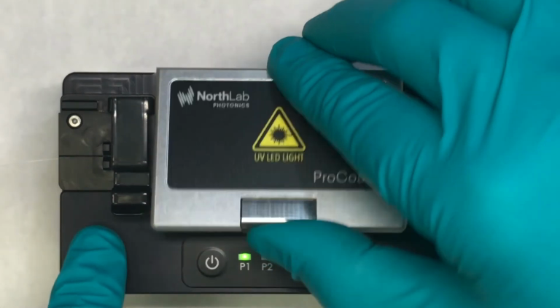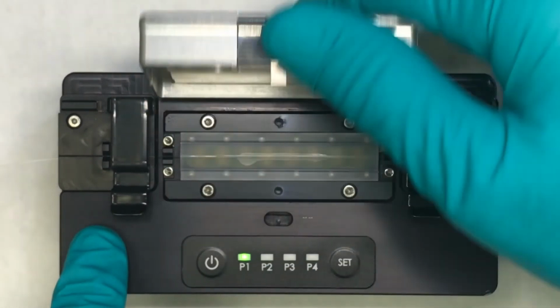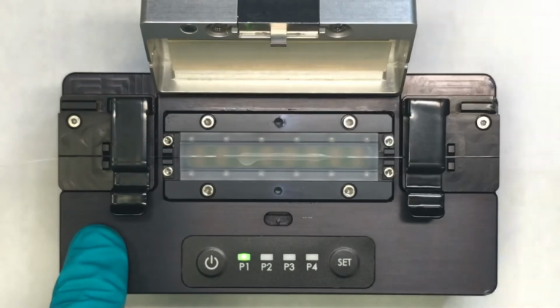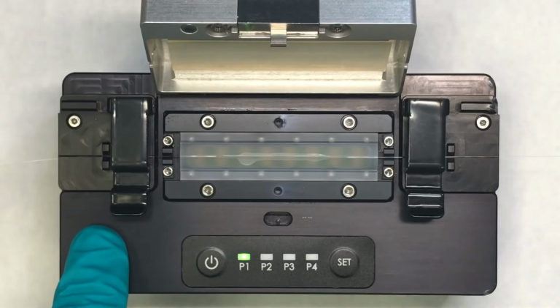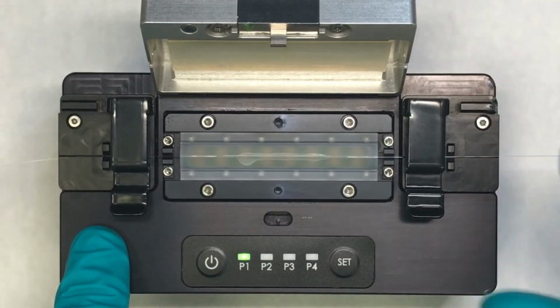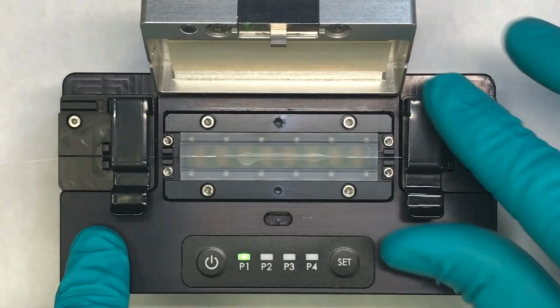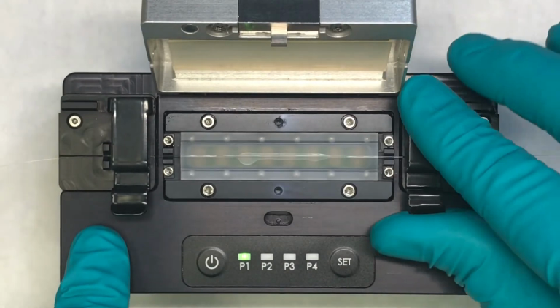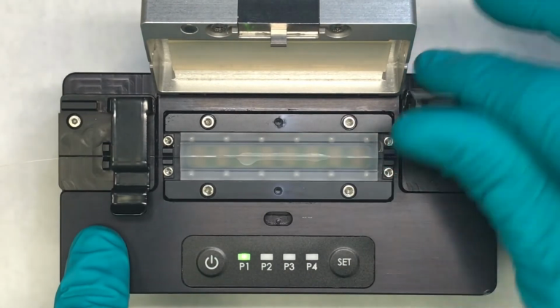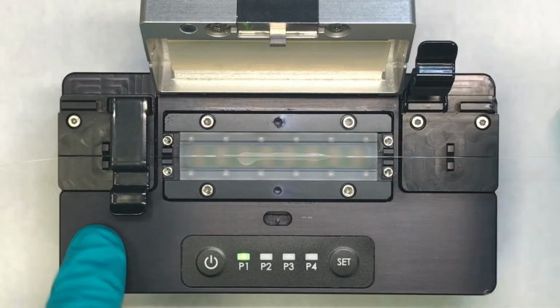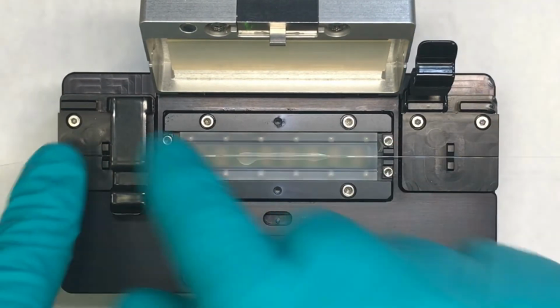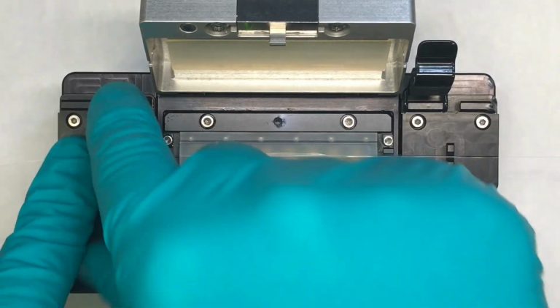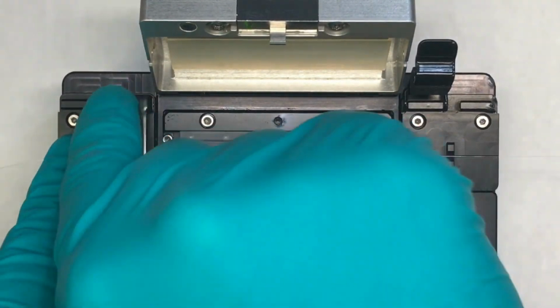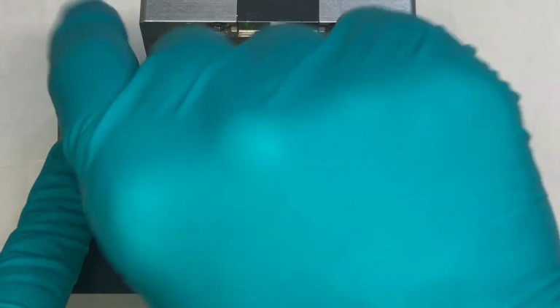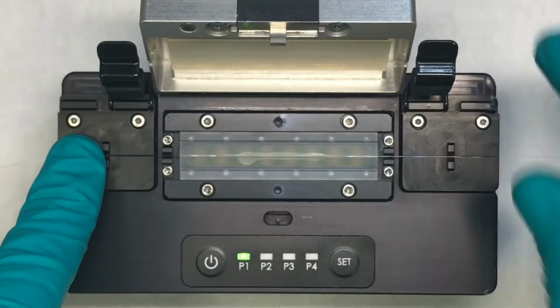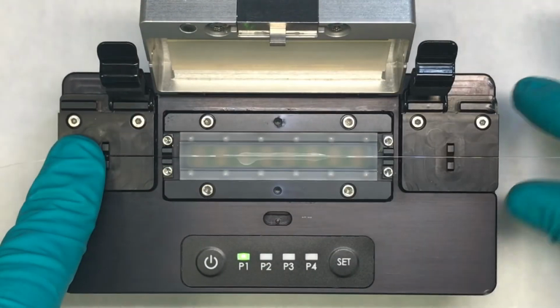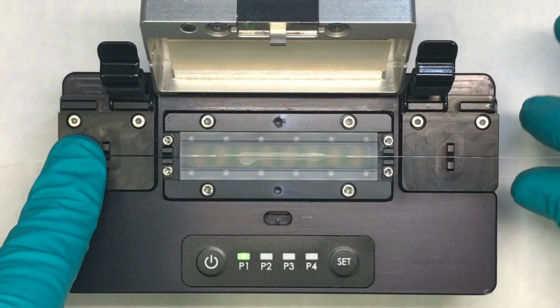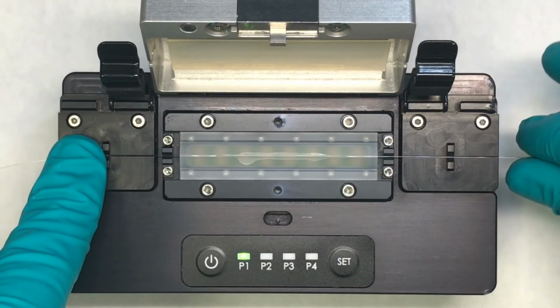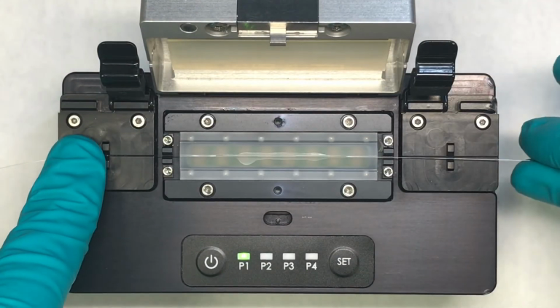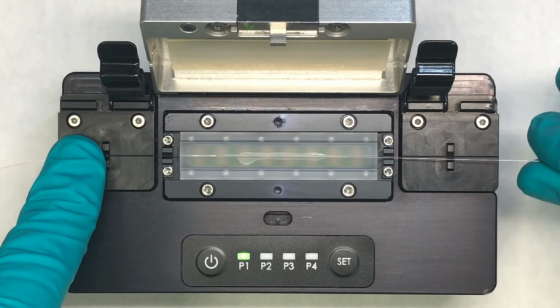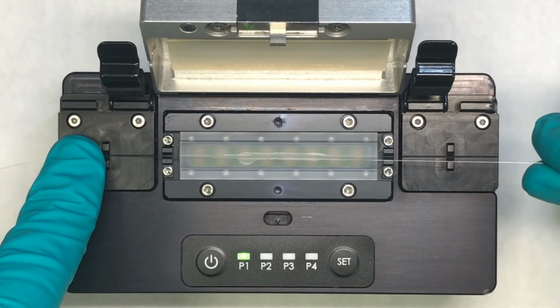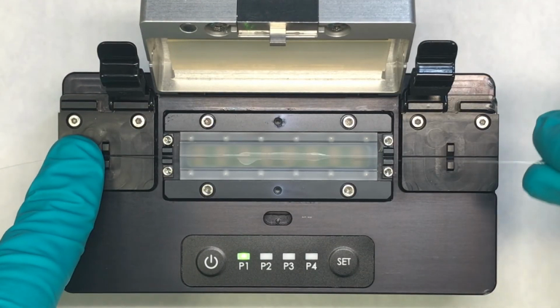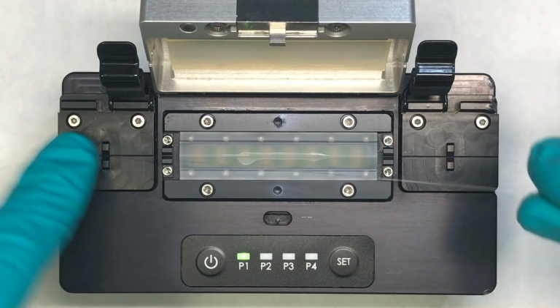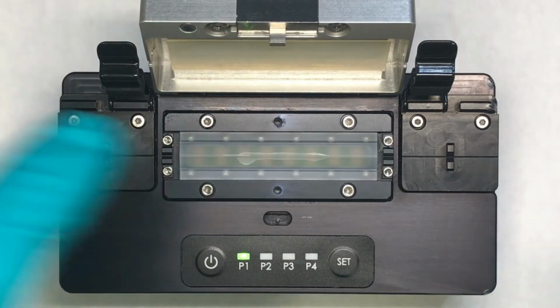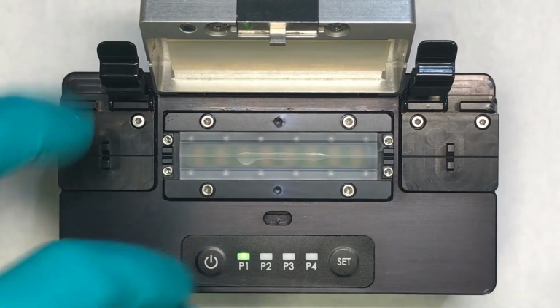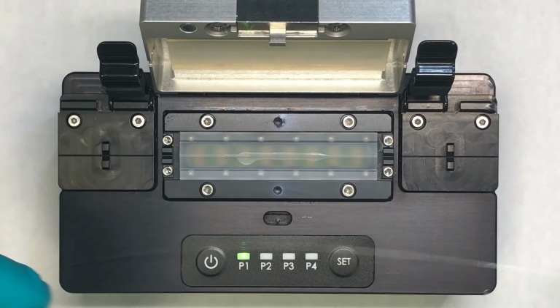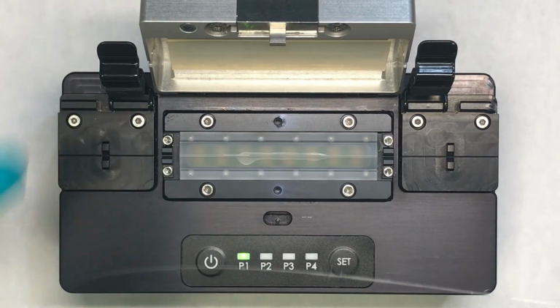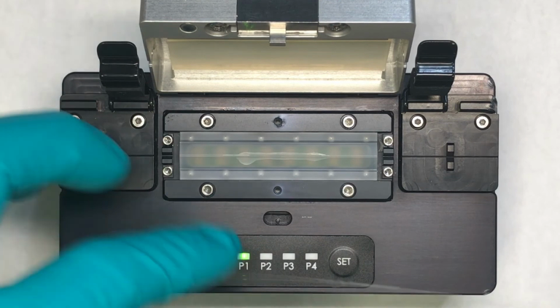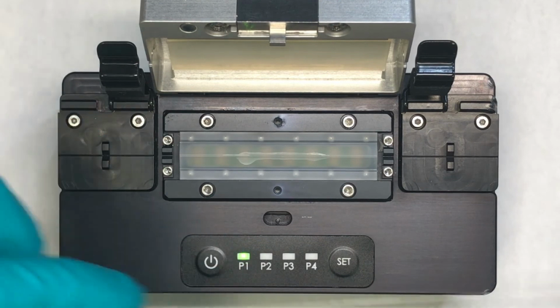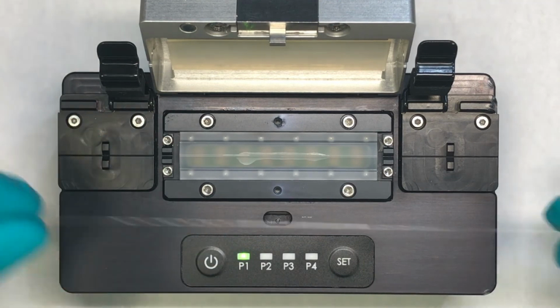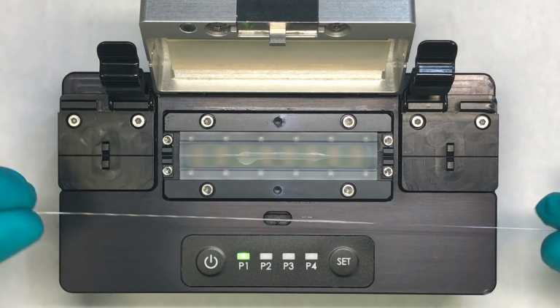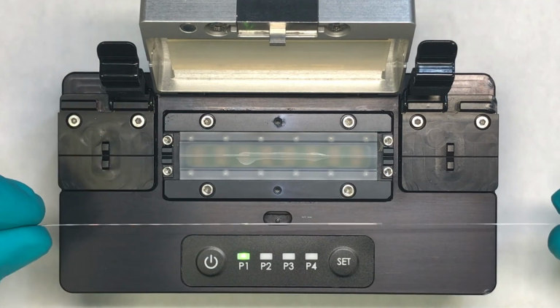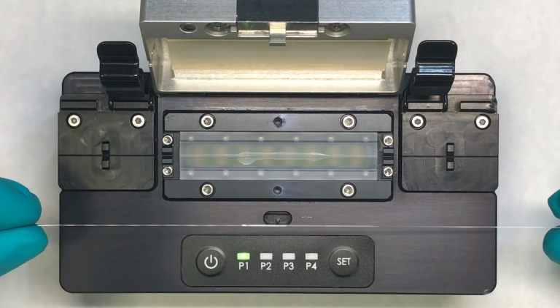Open the lid, open the clamps, and remove the fiber. And we're done.